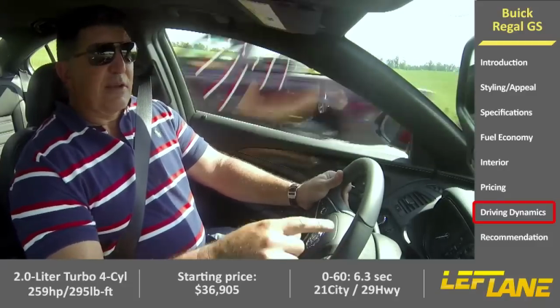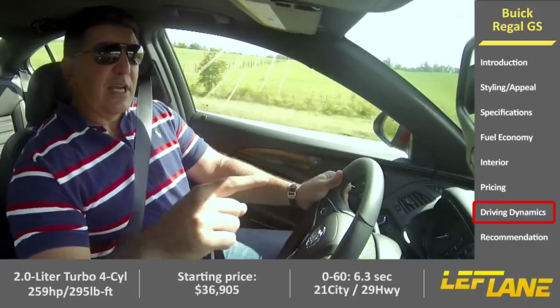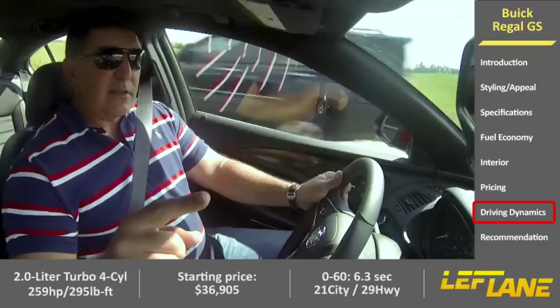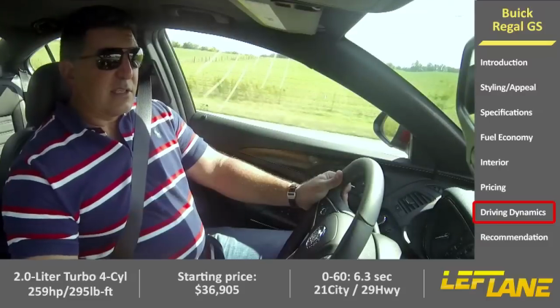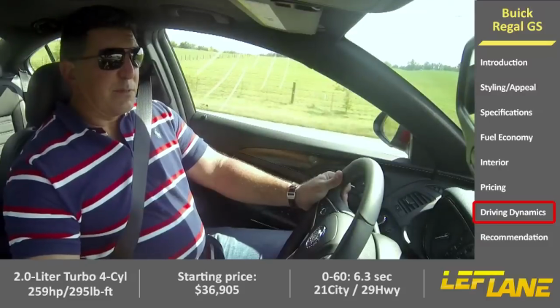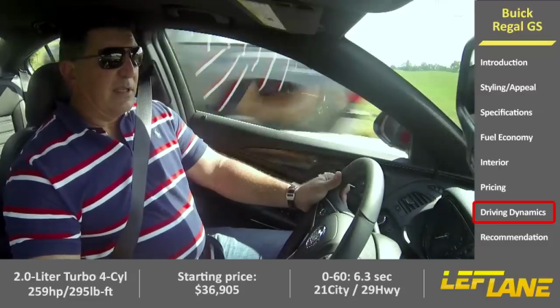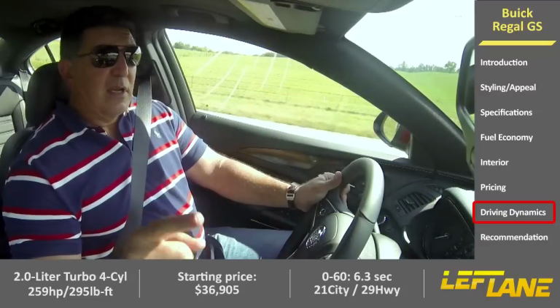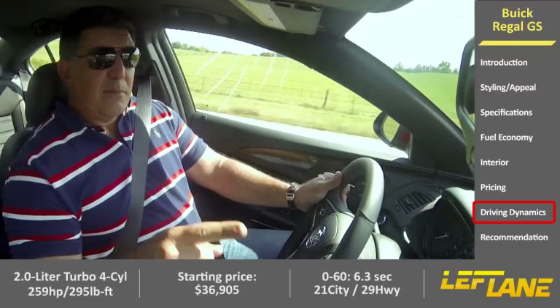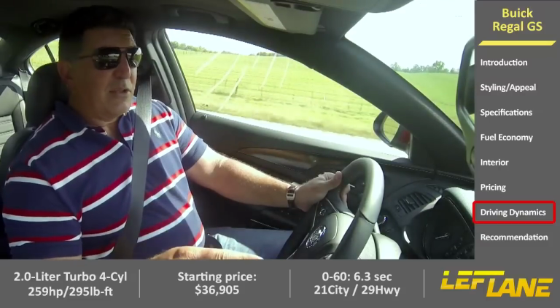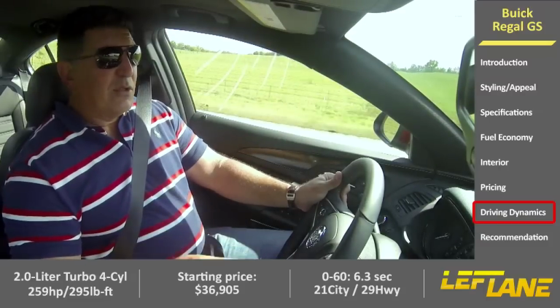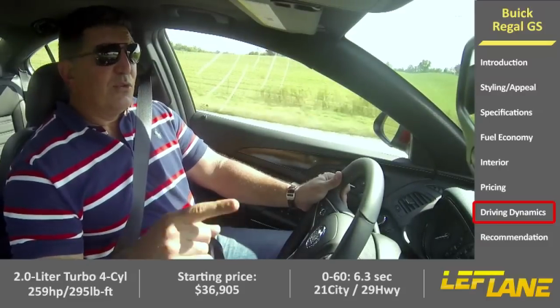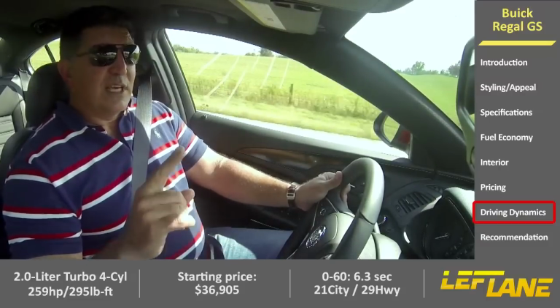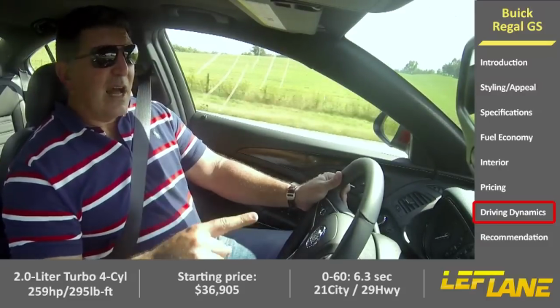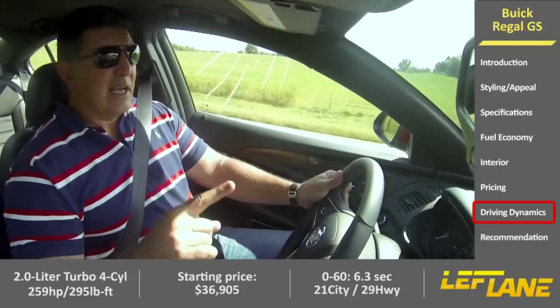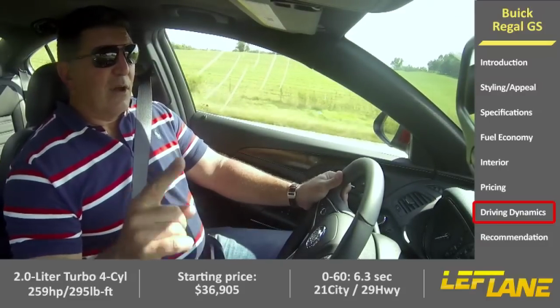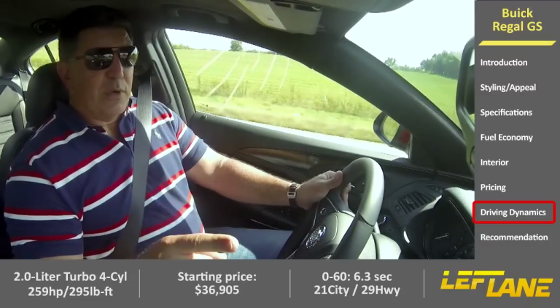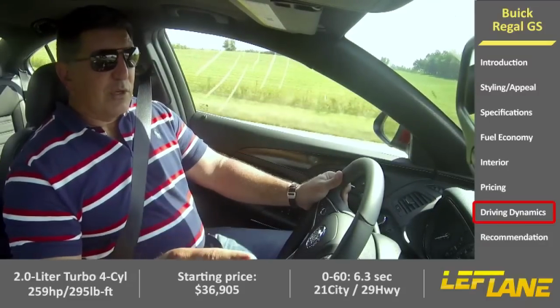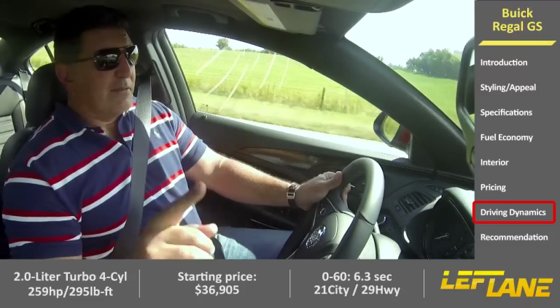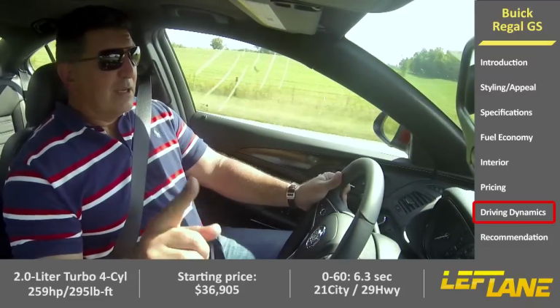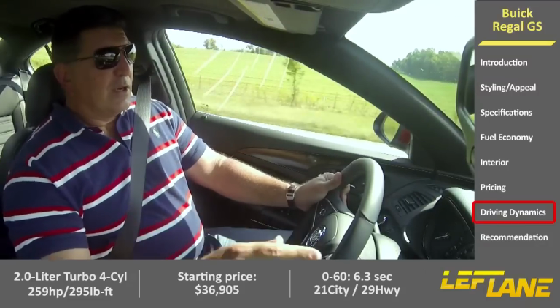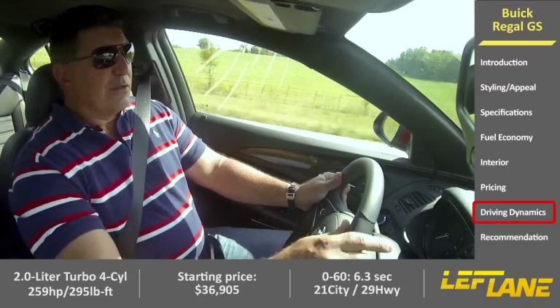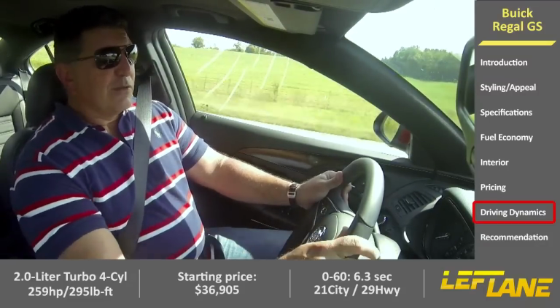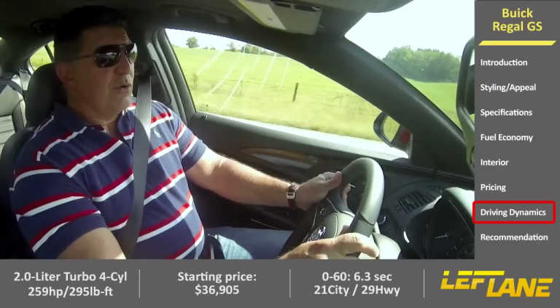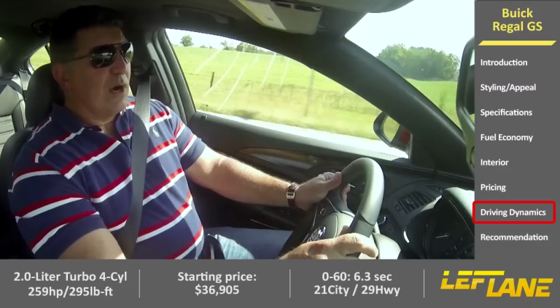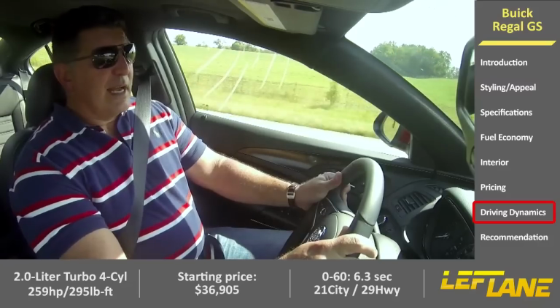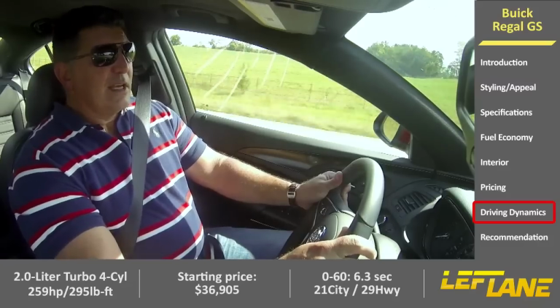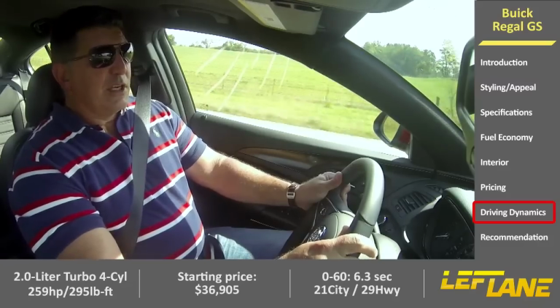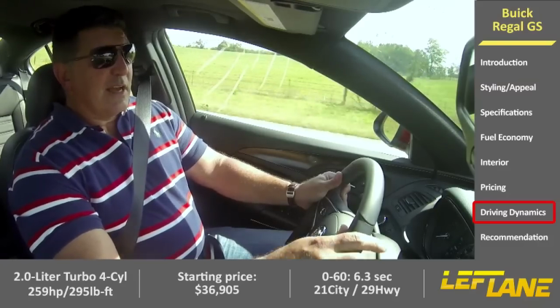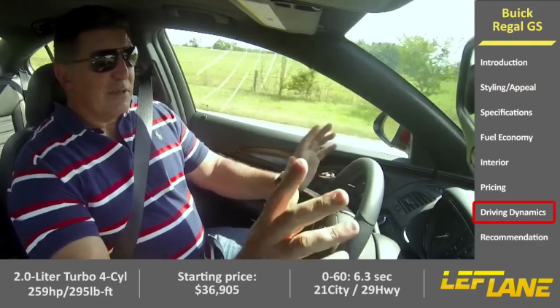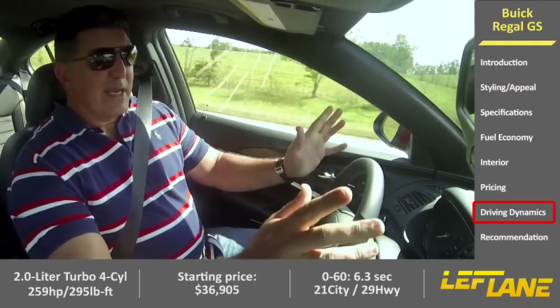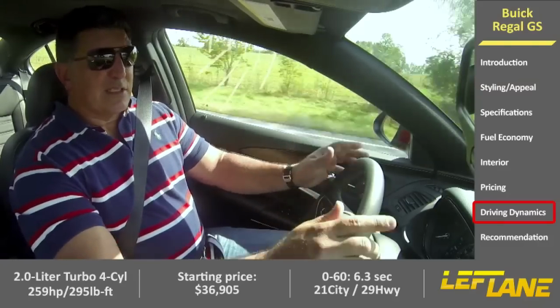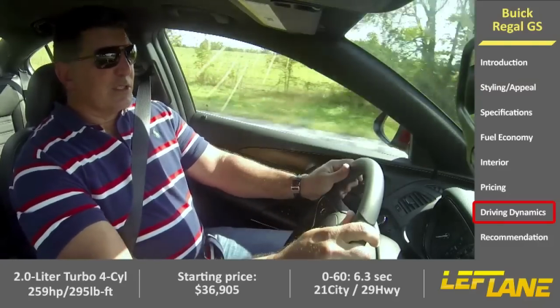If you get the six-speed manual, you cannot get all-wheel drive, so those of you who want both are going to have to make a decision.